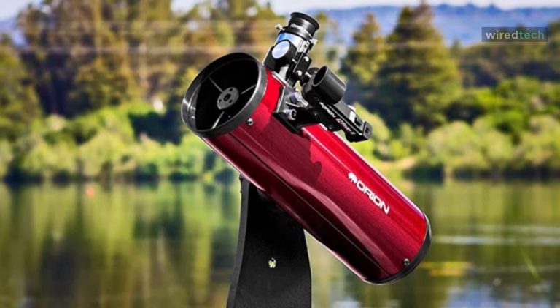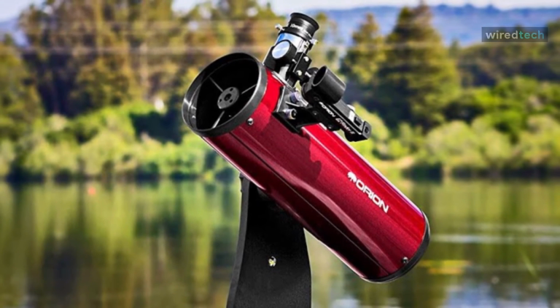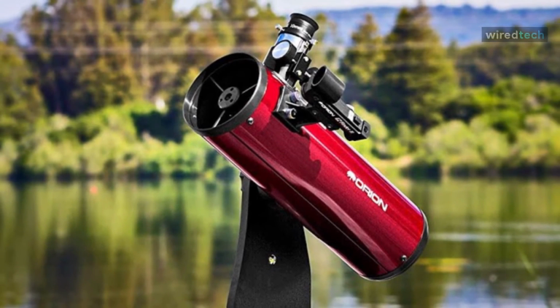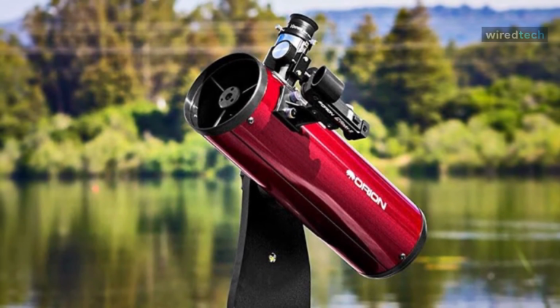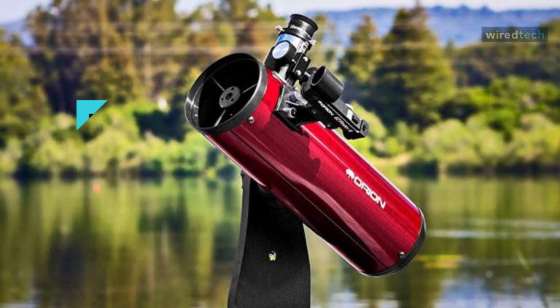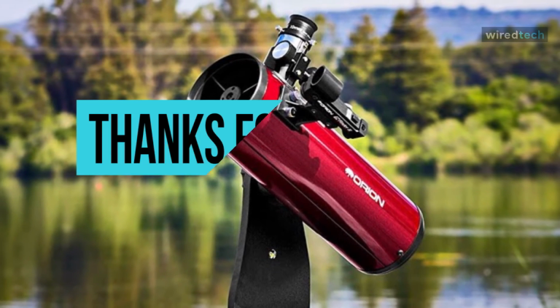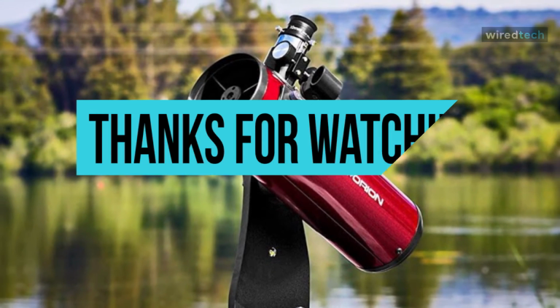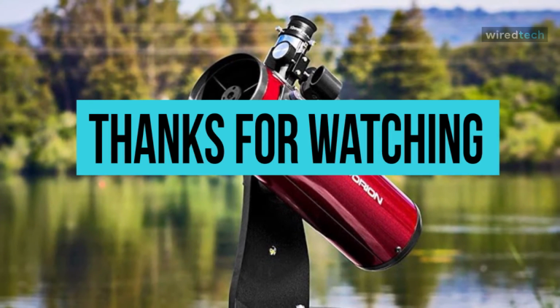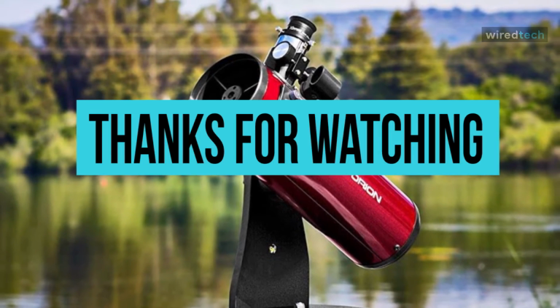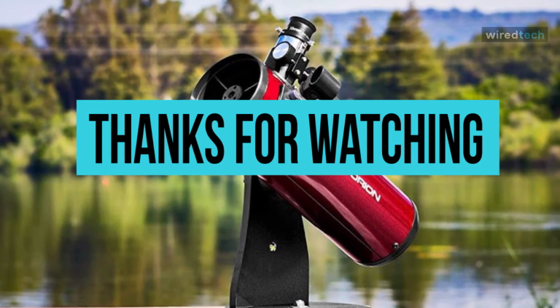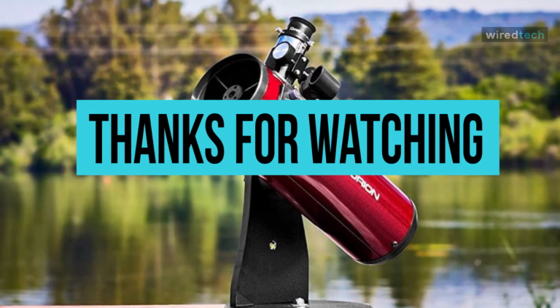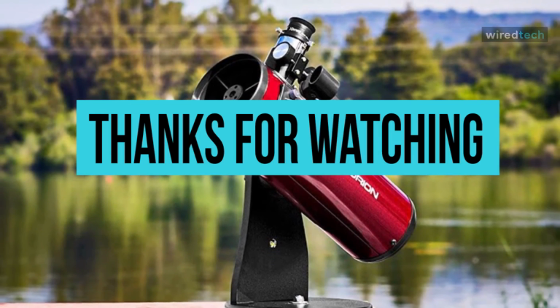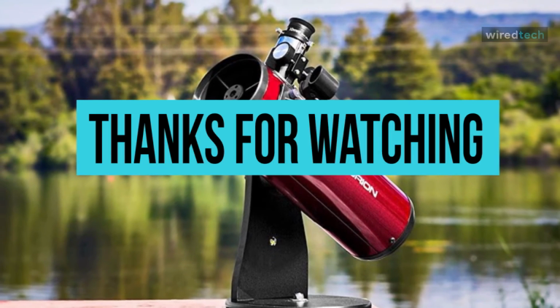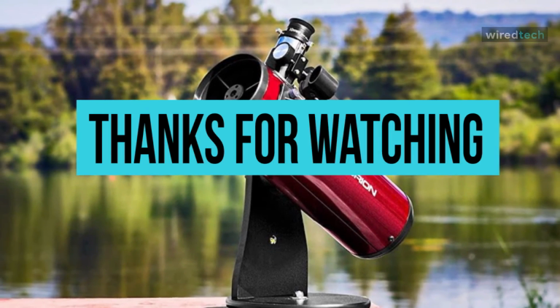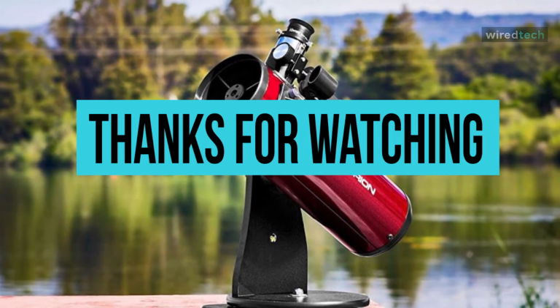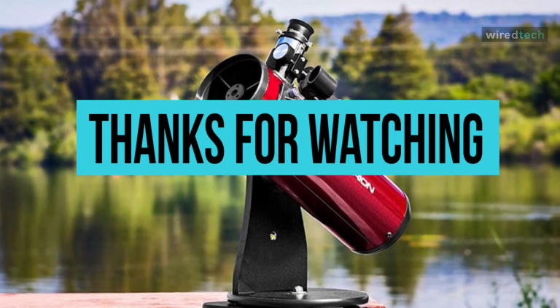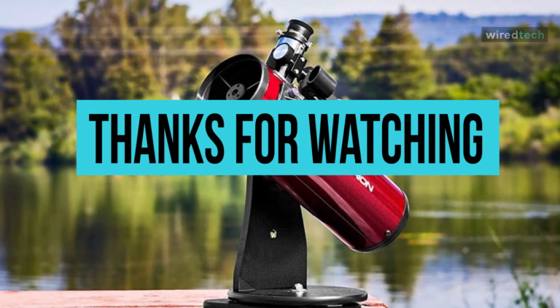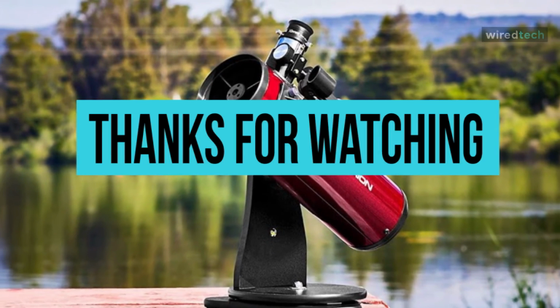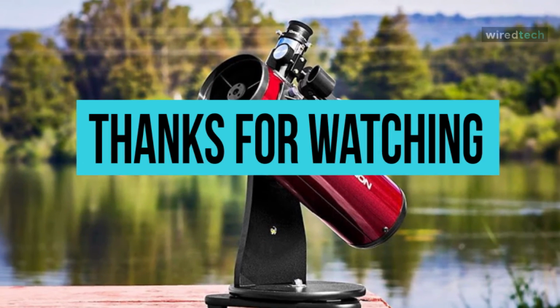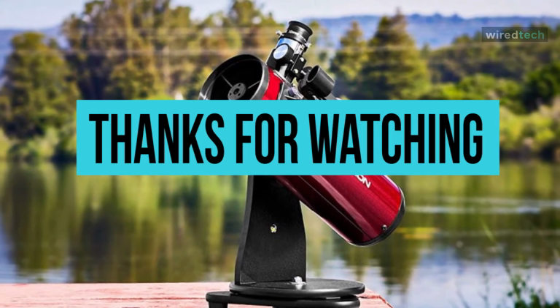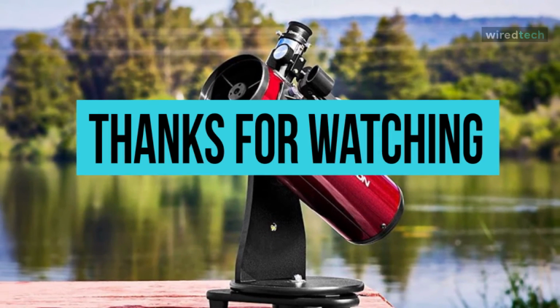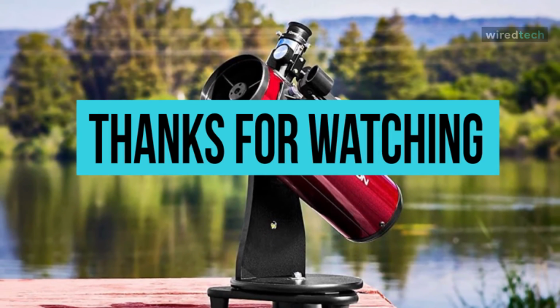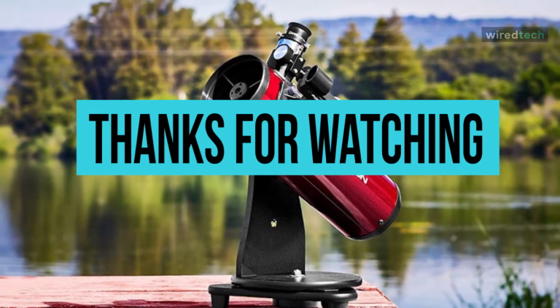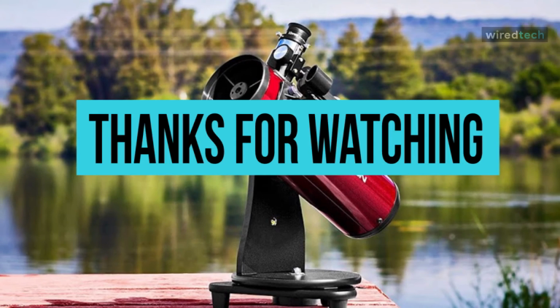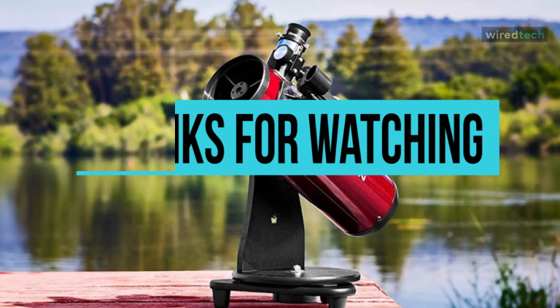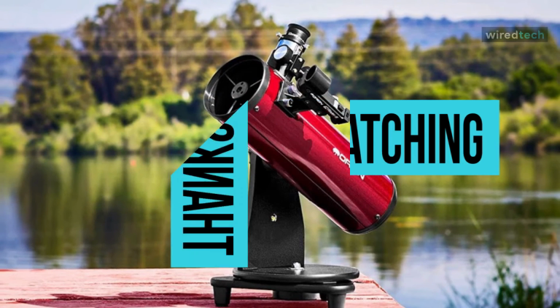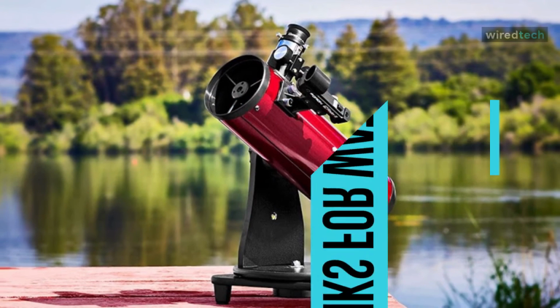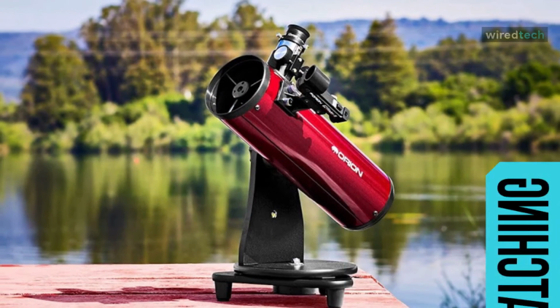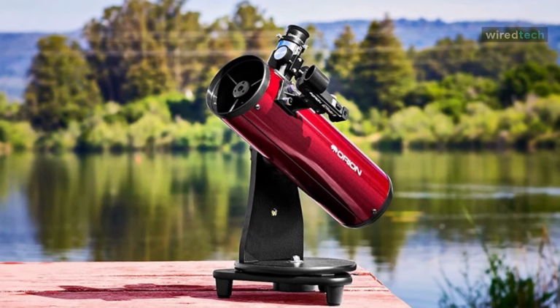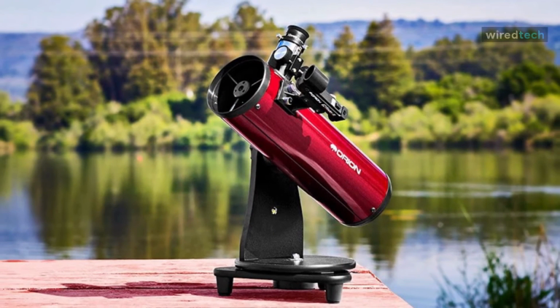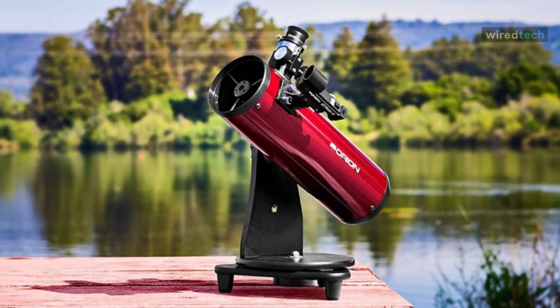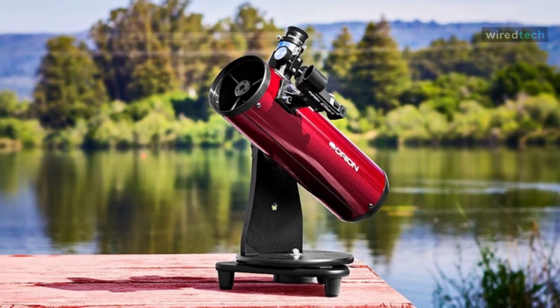Remember to hit that subscribe button and turn on the notifications for more exciting videos from our channel.